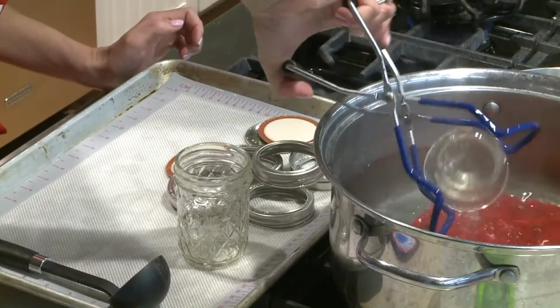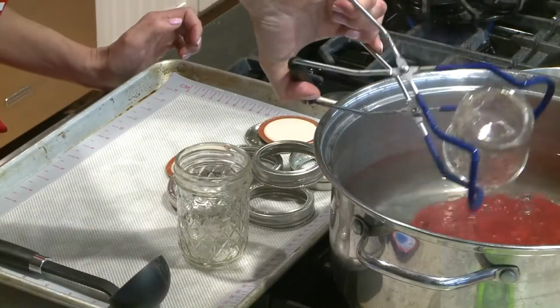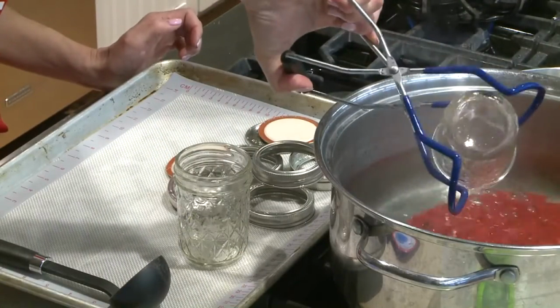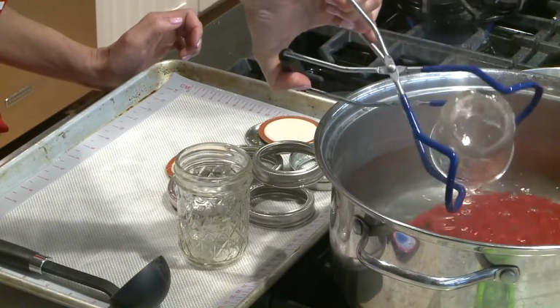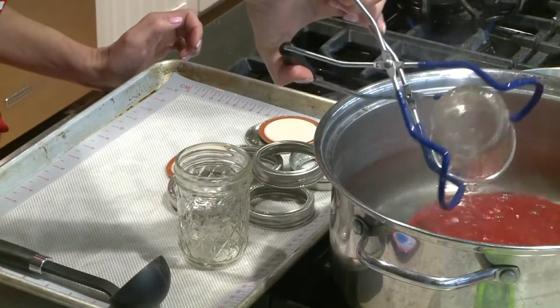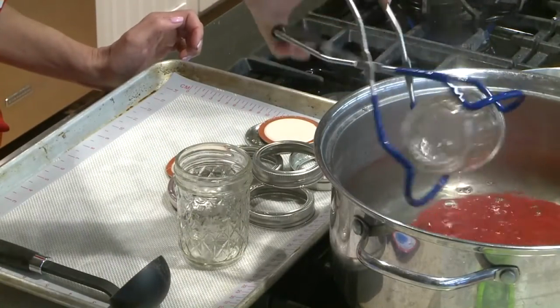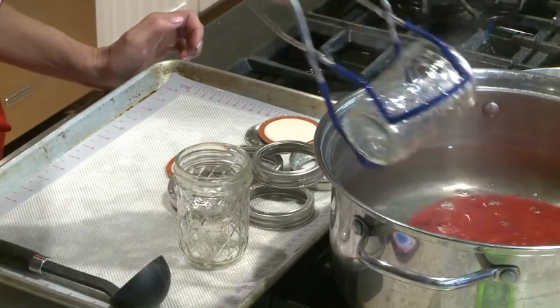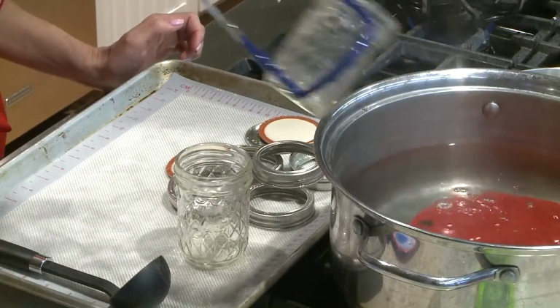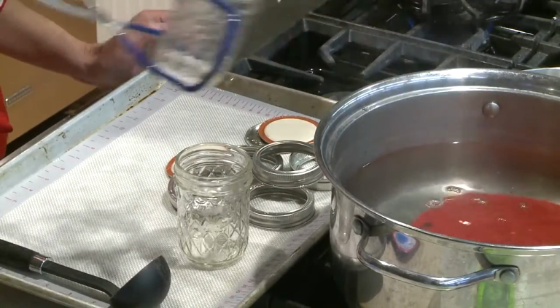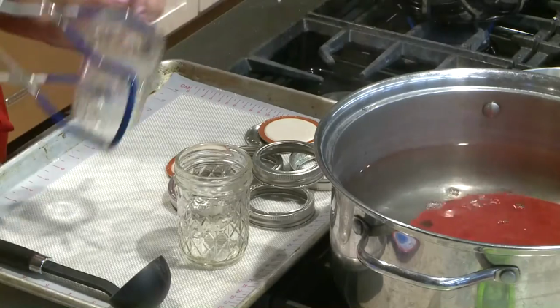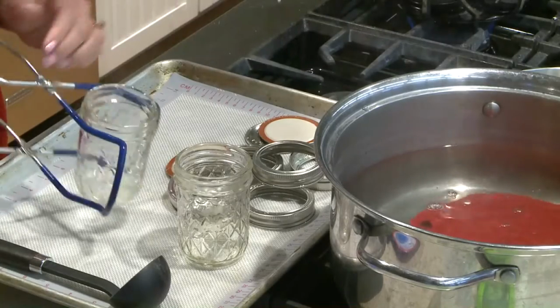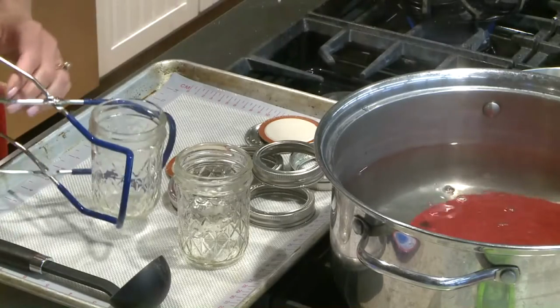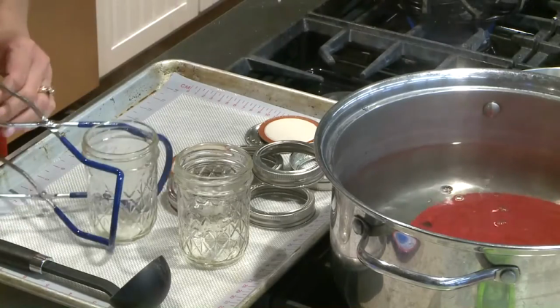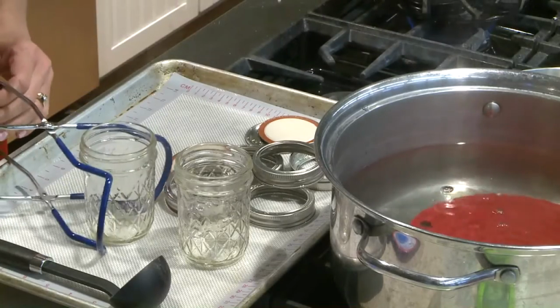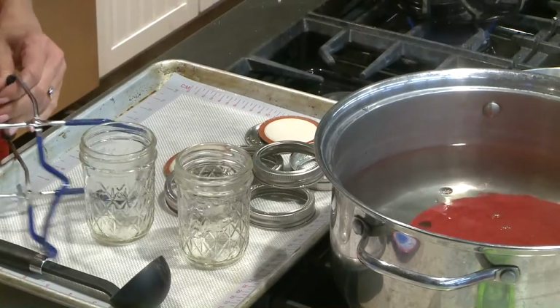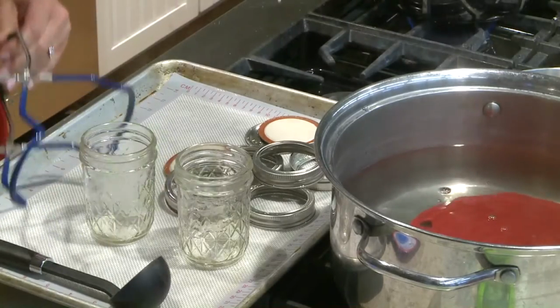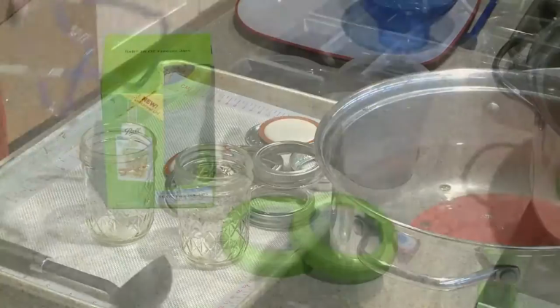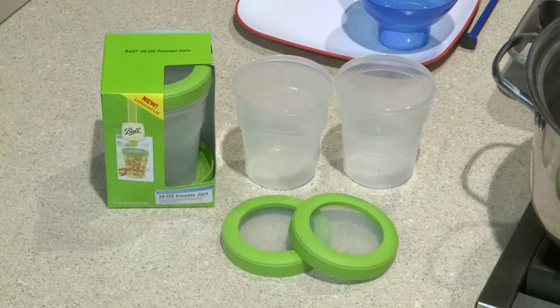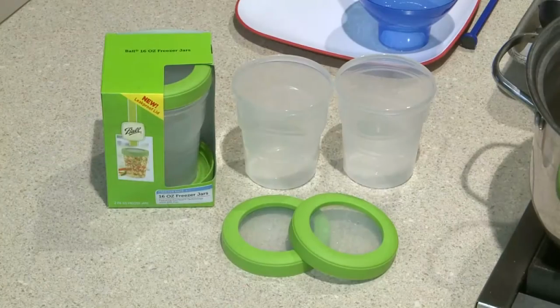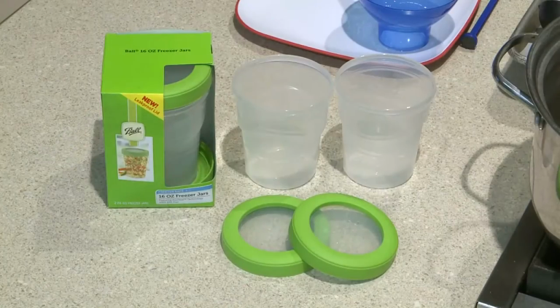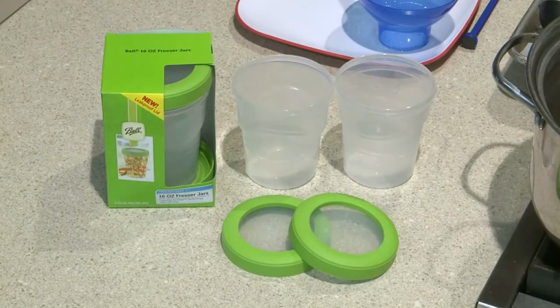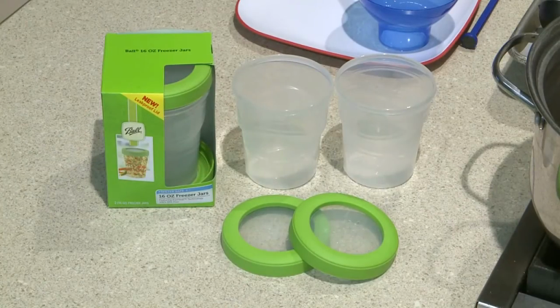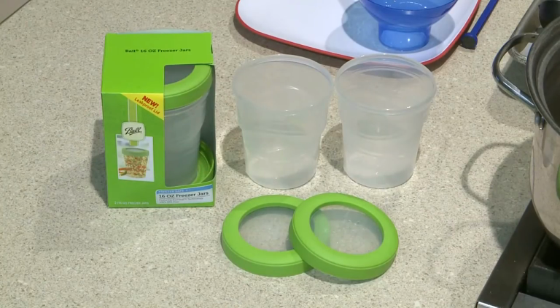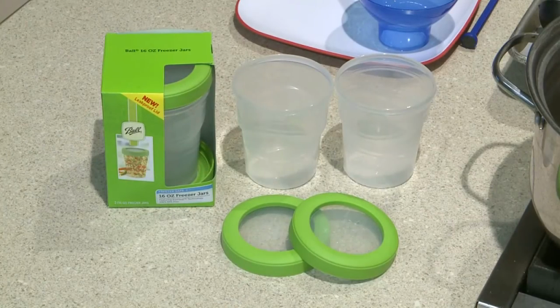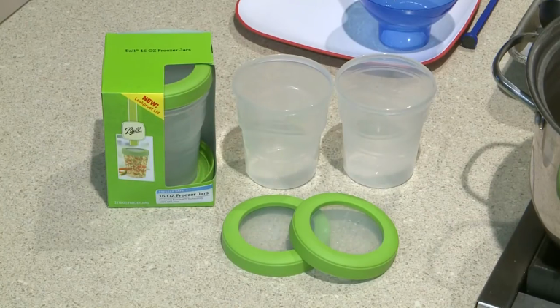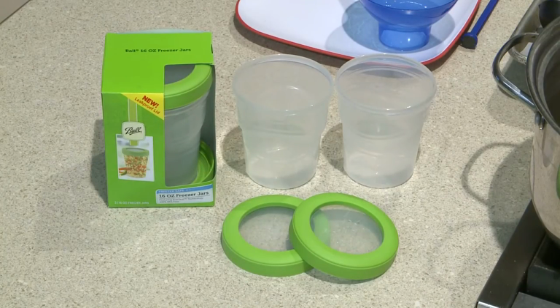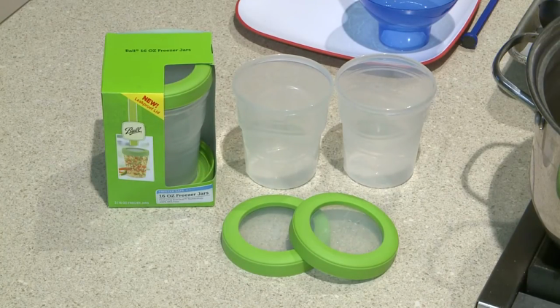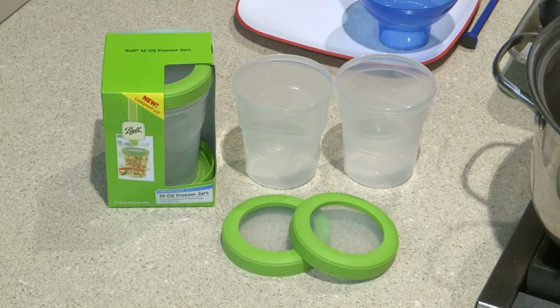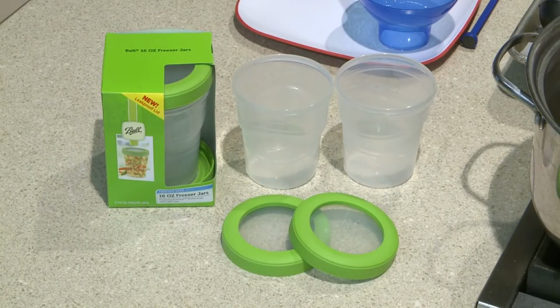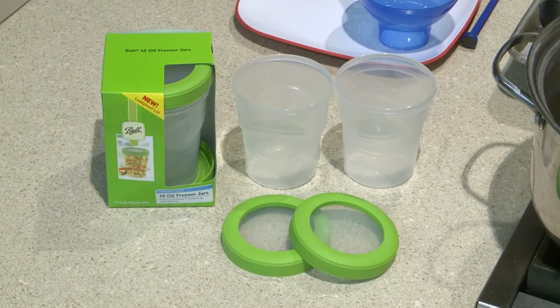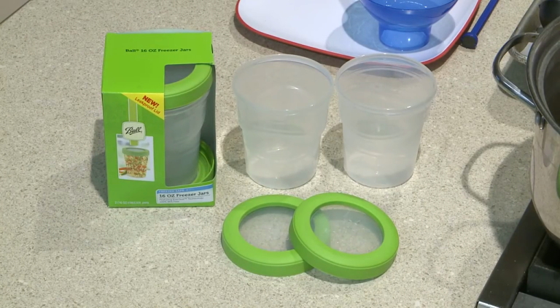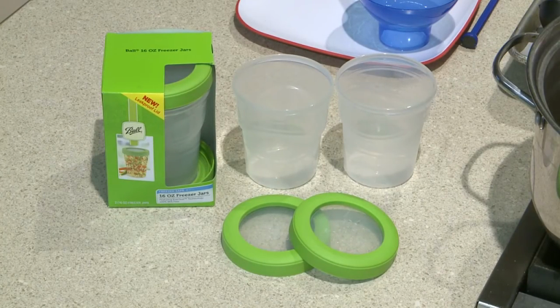This is the traditional way, but if you'd like to skip this step, you can purchase freezer safe containers.